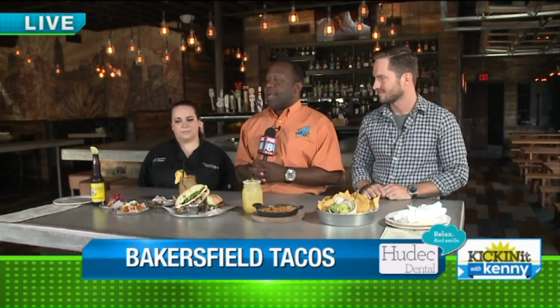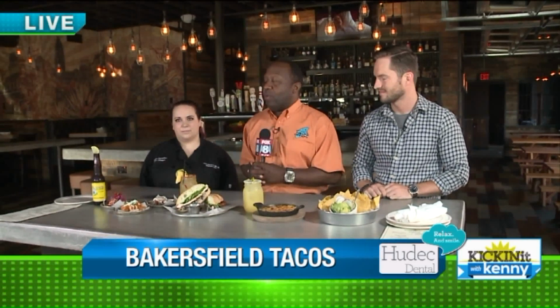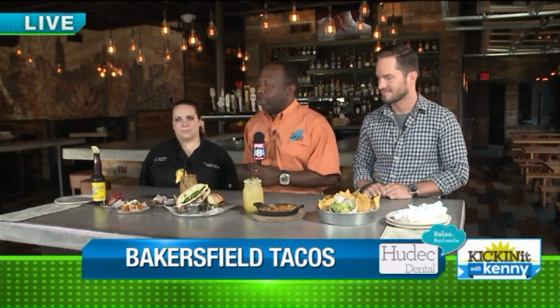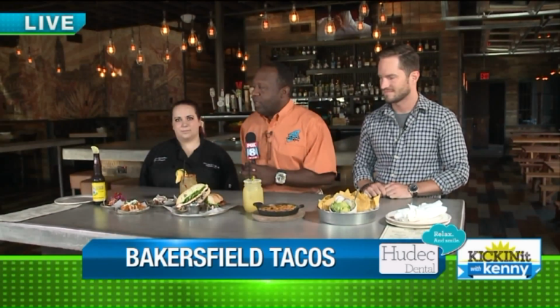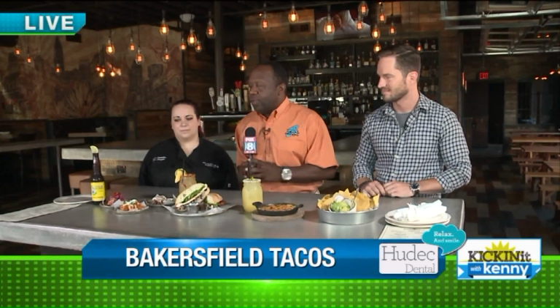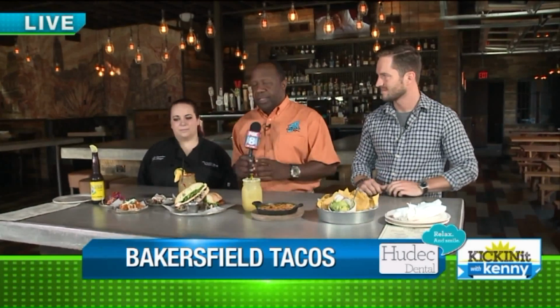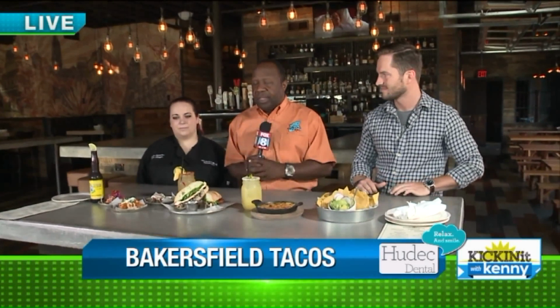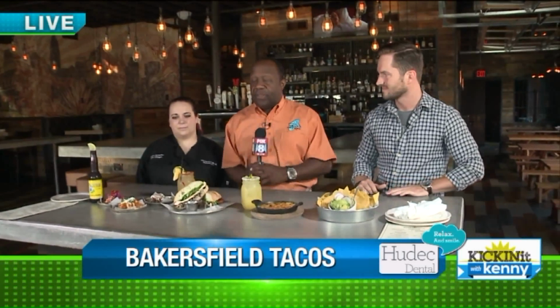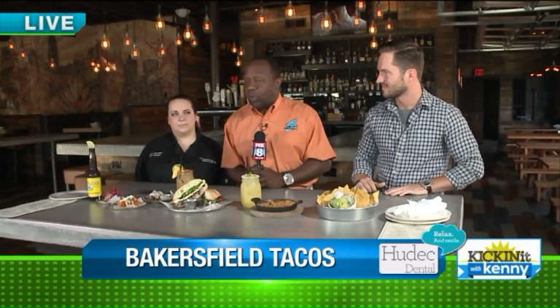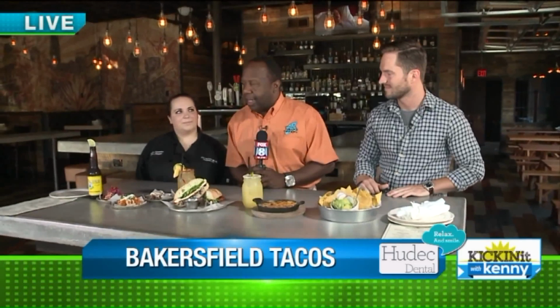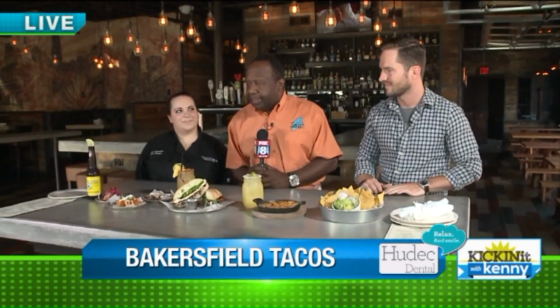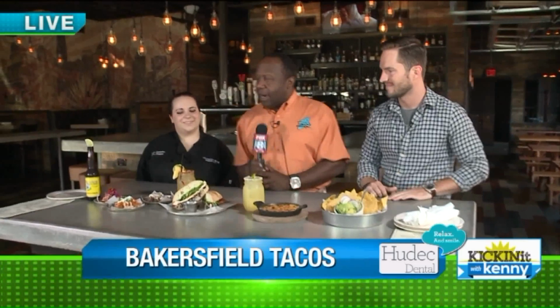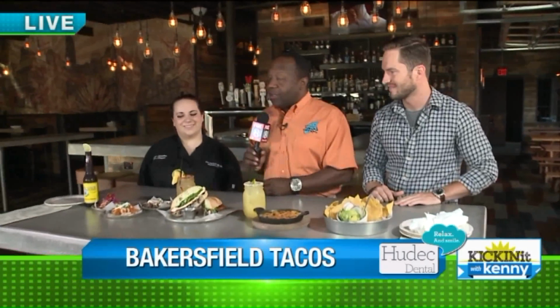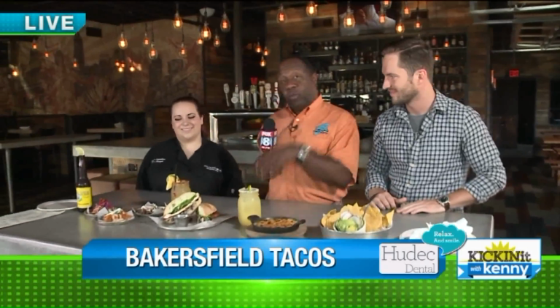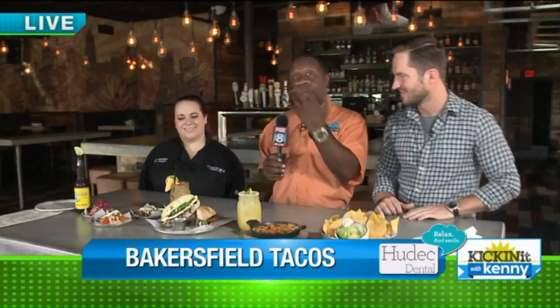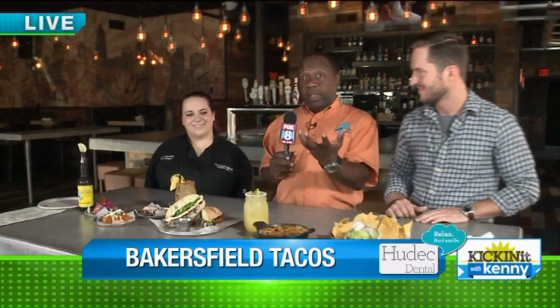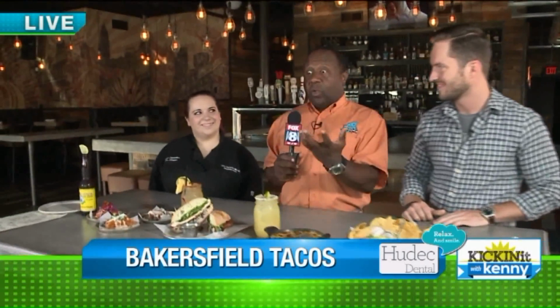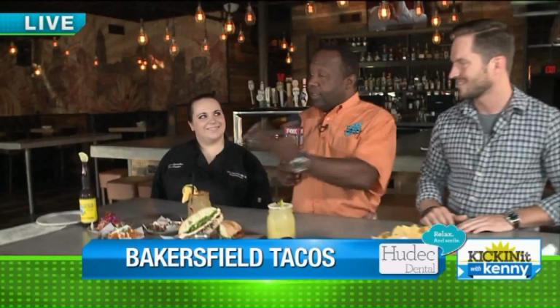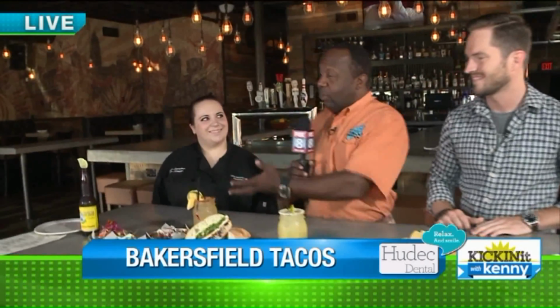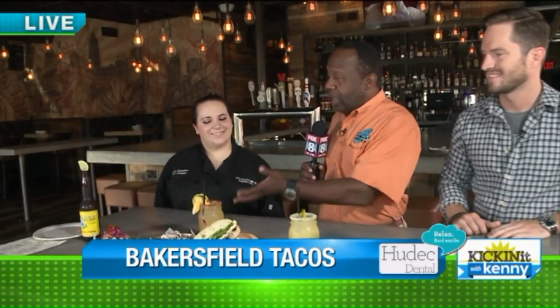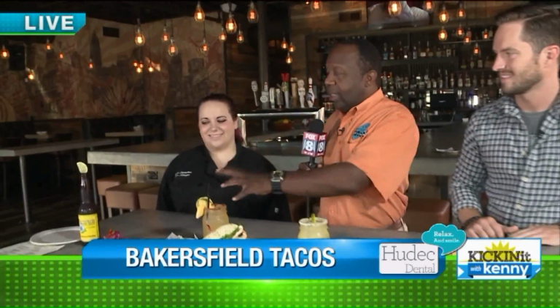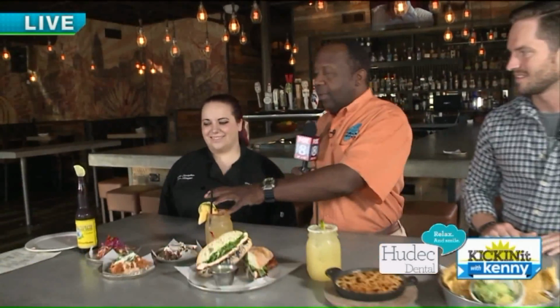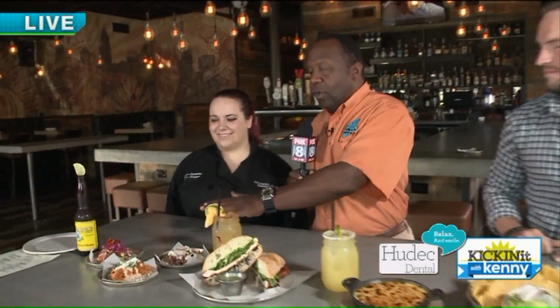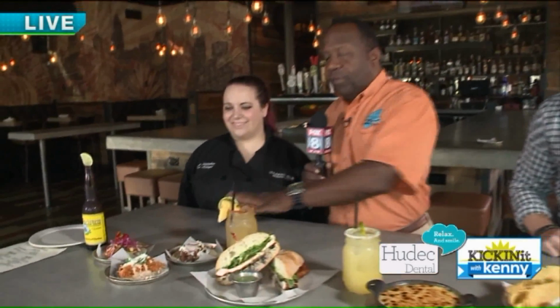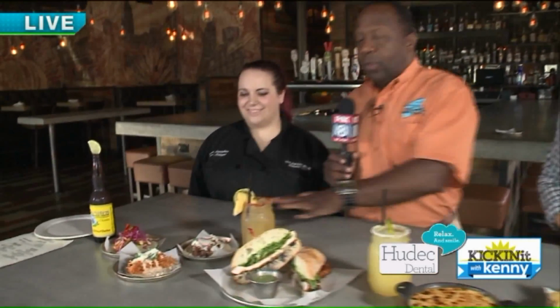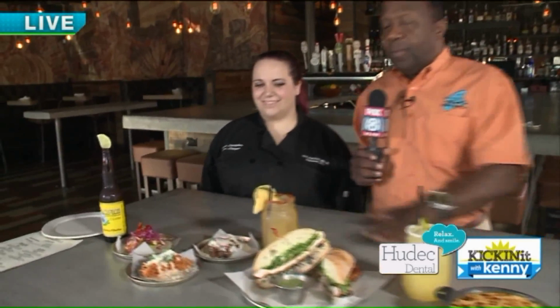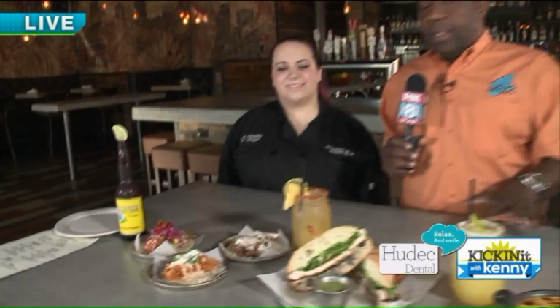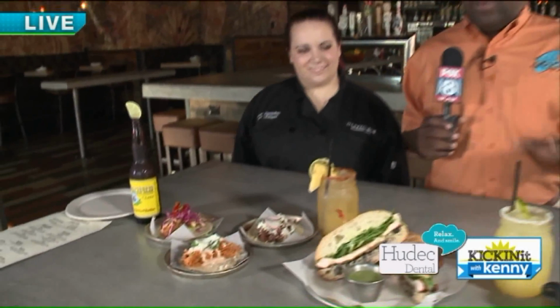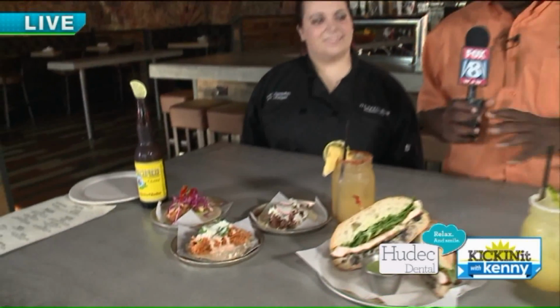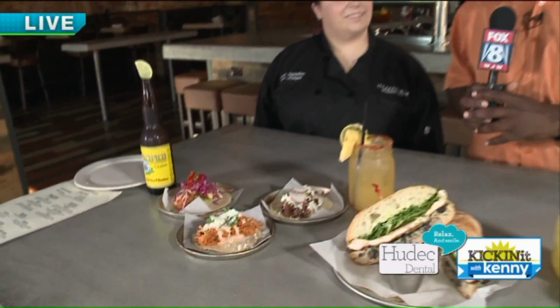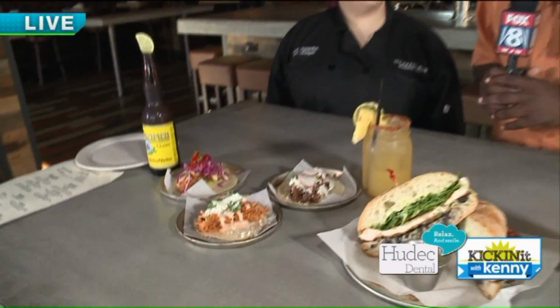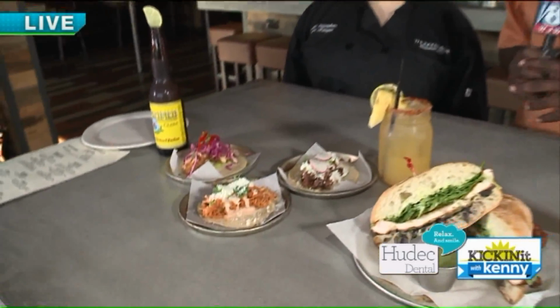I'm hanging out with Brook, who is the chef extraordinaire. For people just joining us, Brook, why don't we kind of review everything we made this morning?